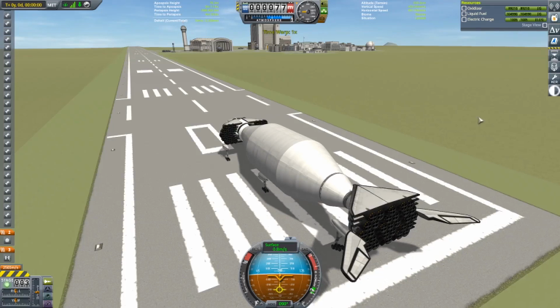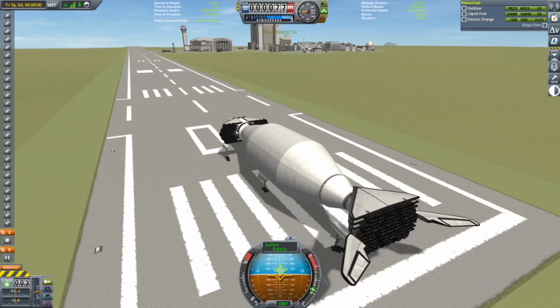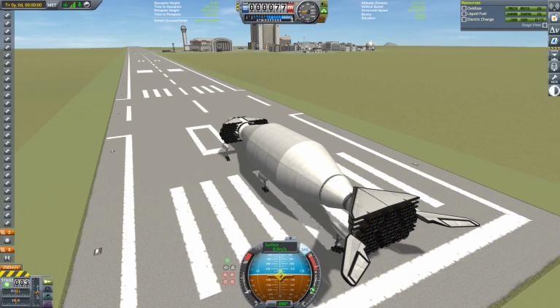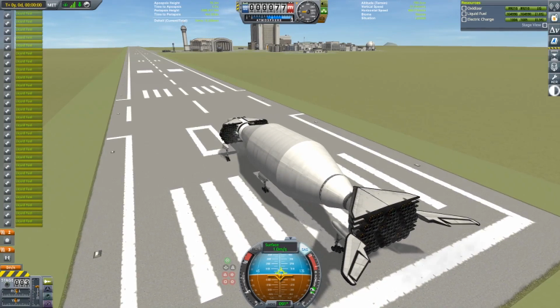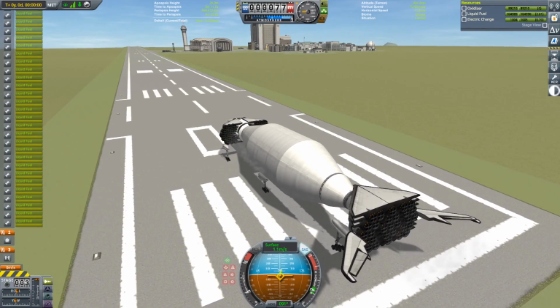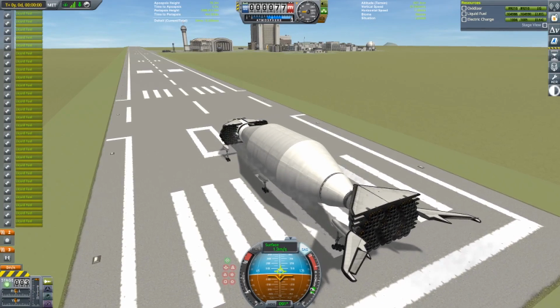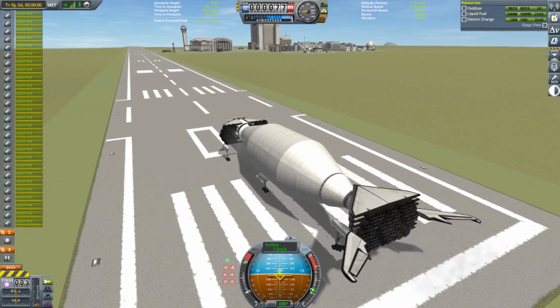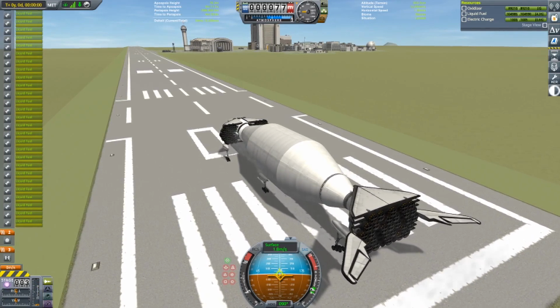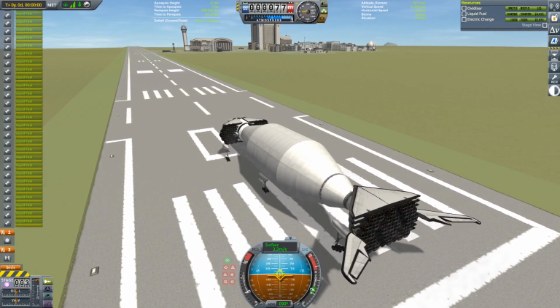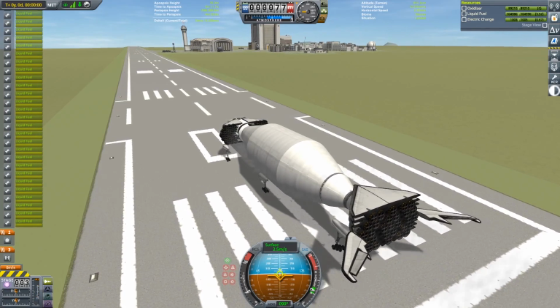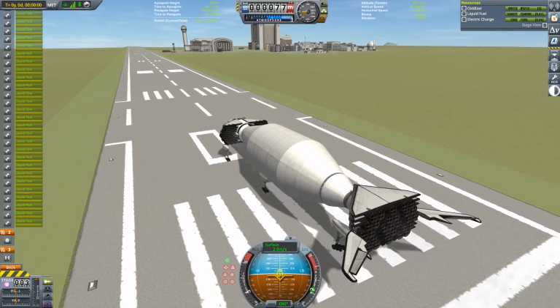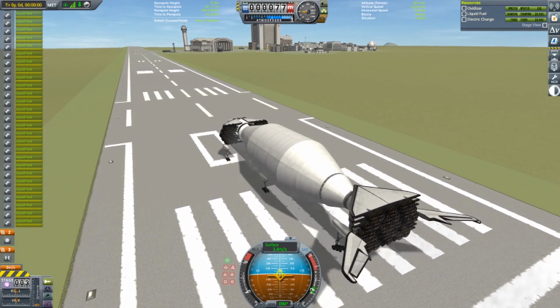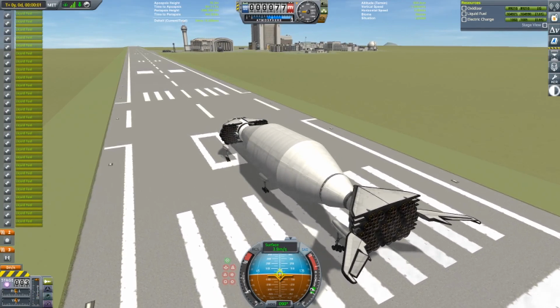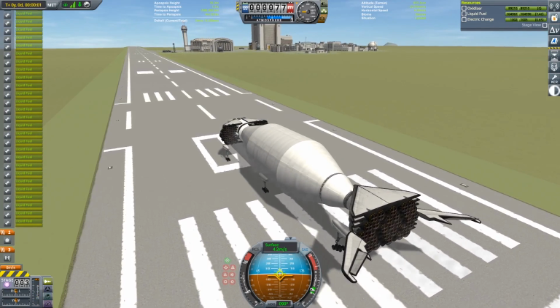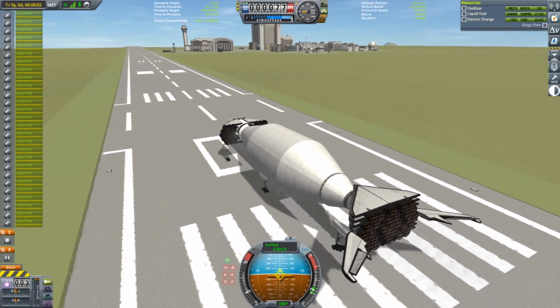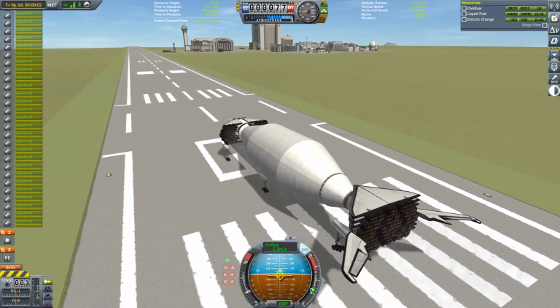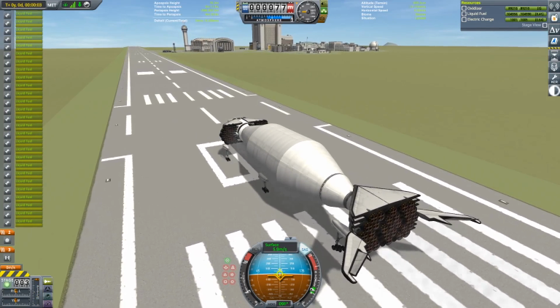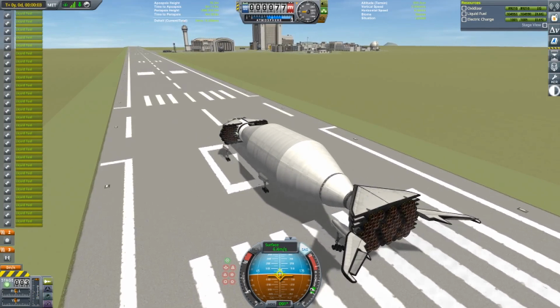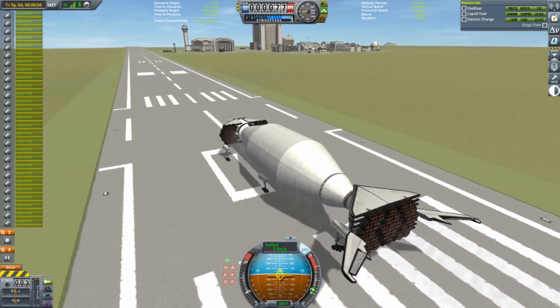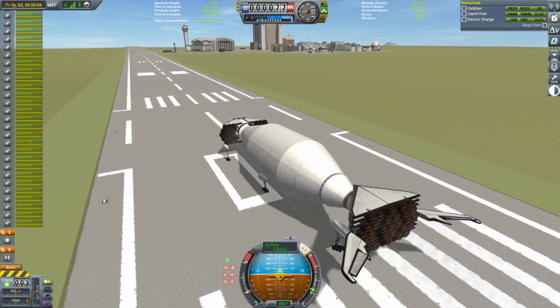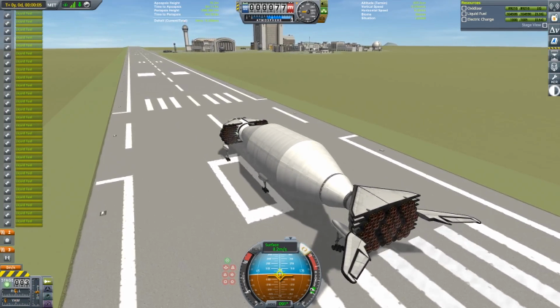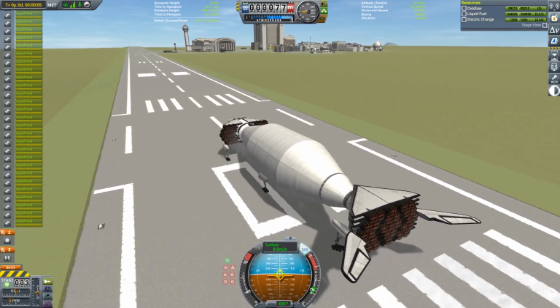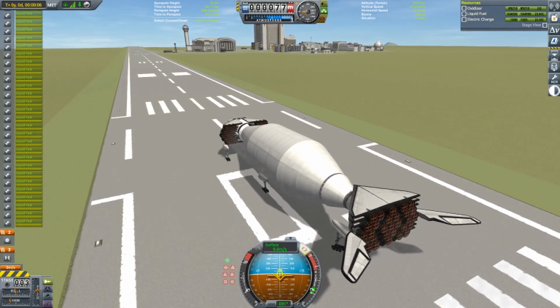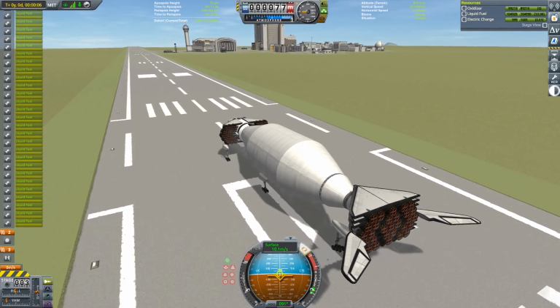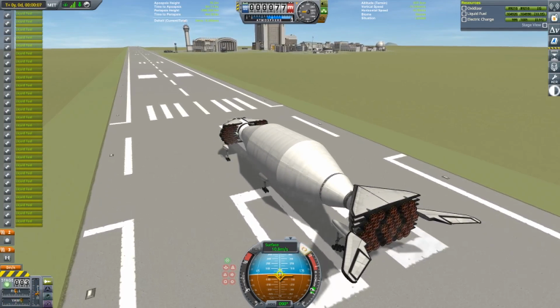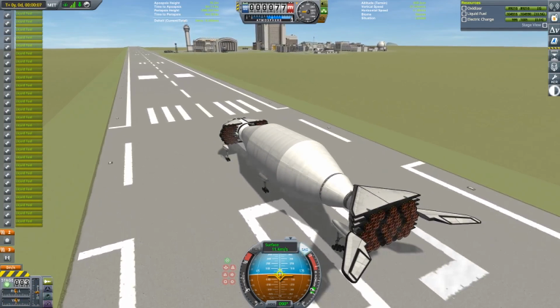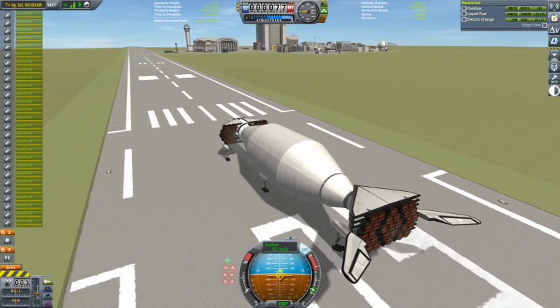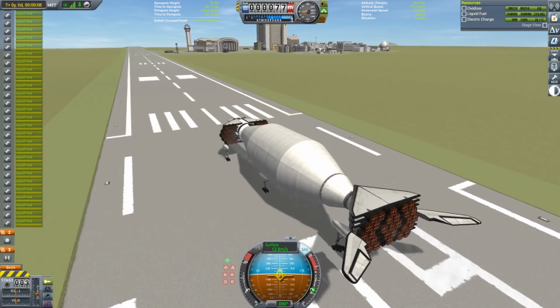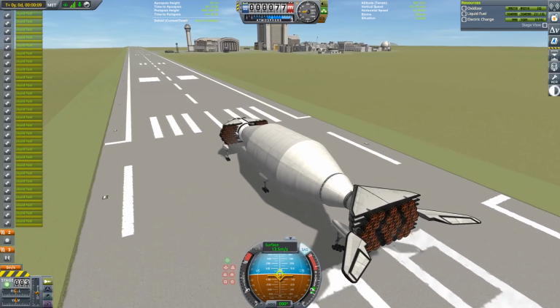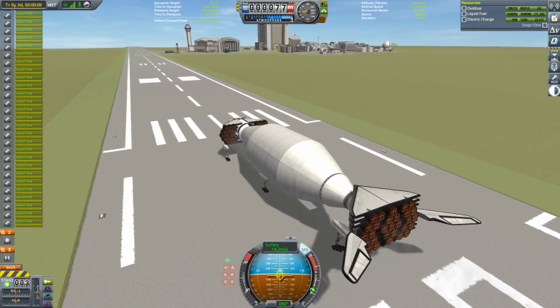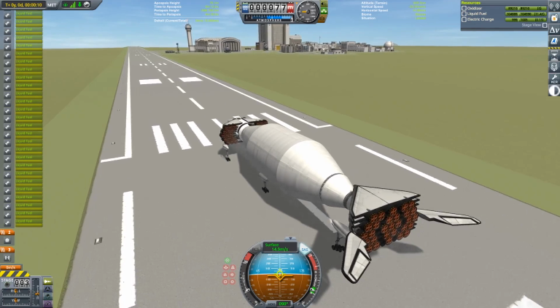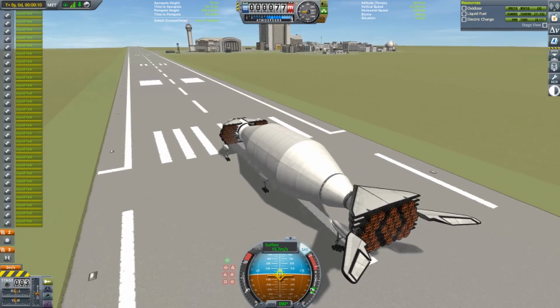Hello everyone, this is Brad Wistens. The oddity that's going to be featured in this video is a large-scale cargo space plane.